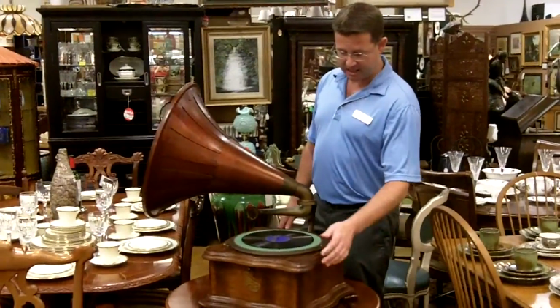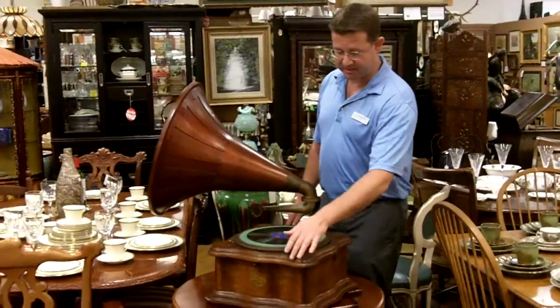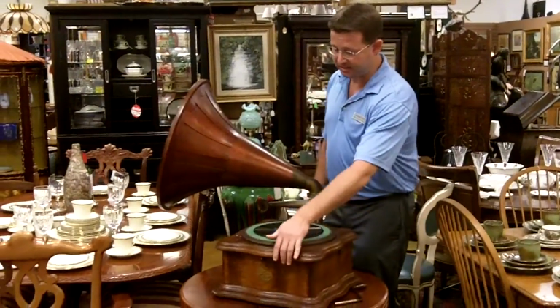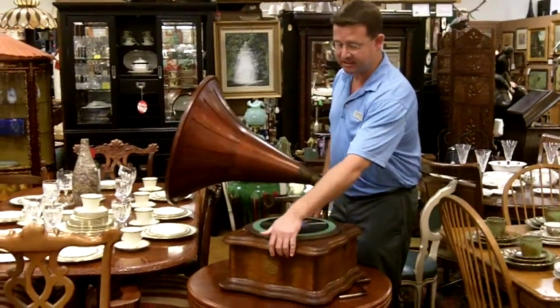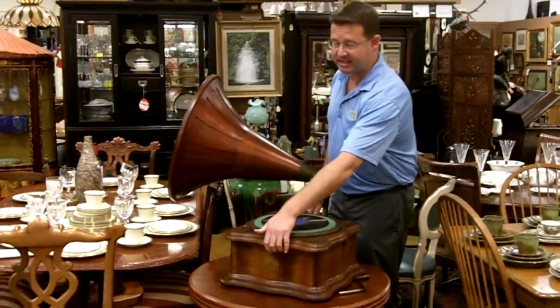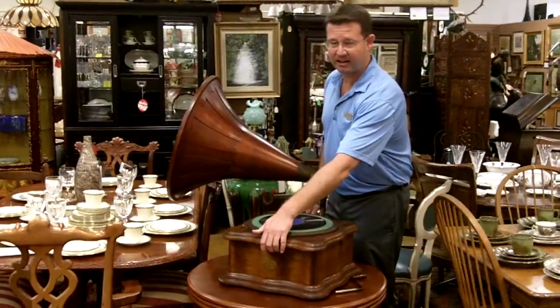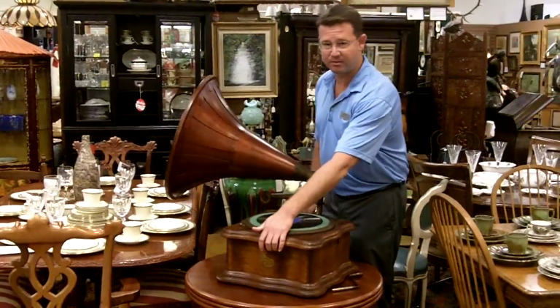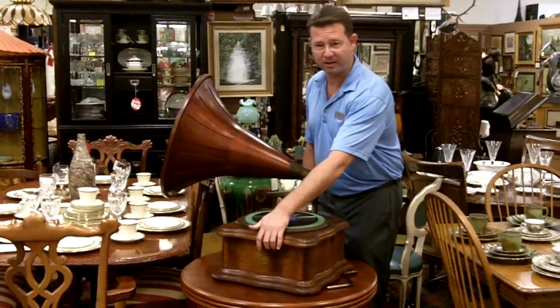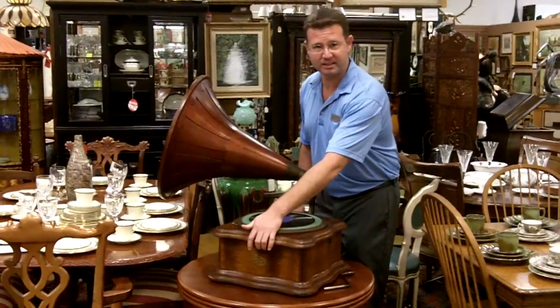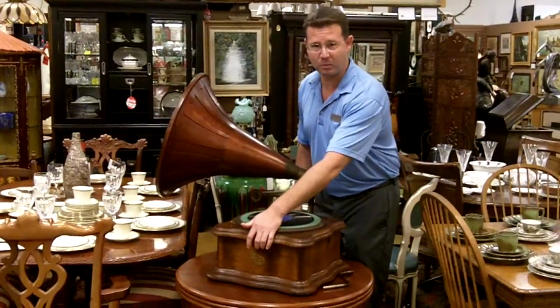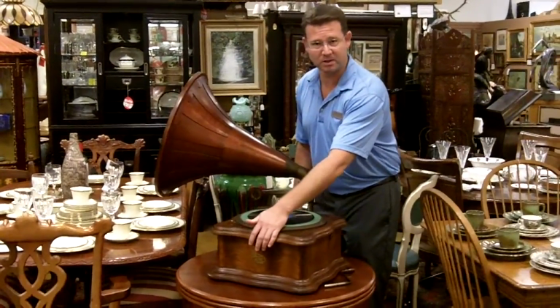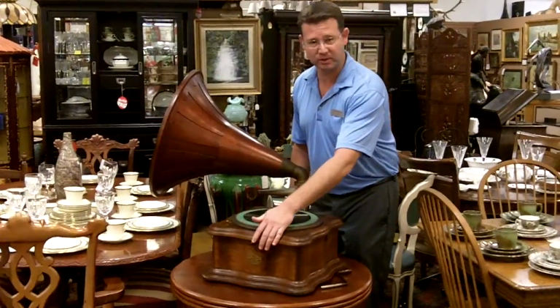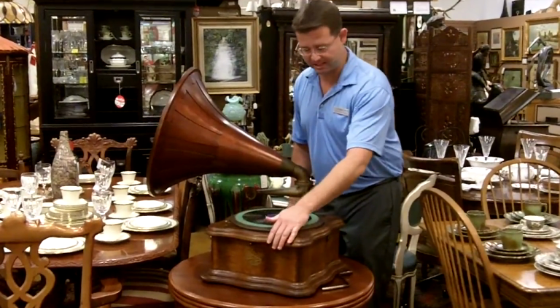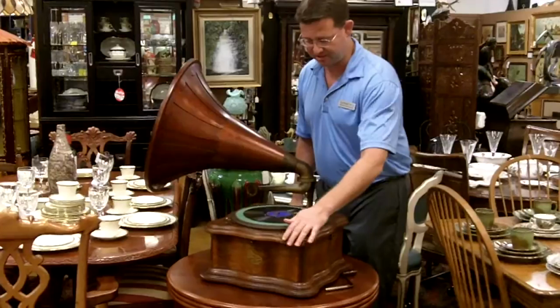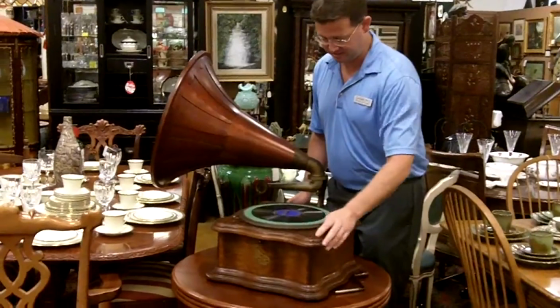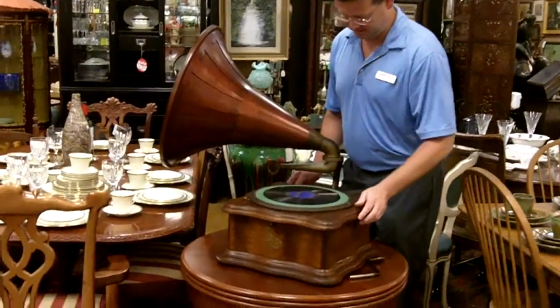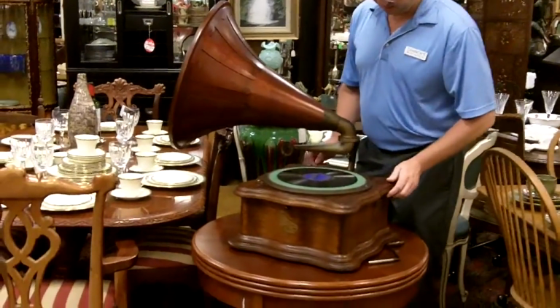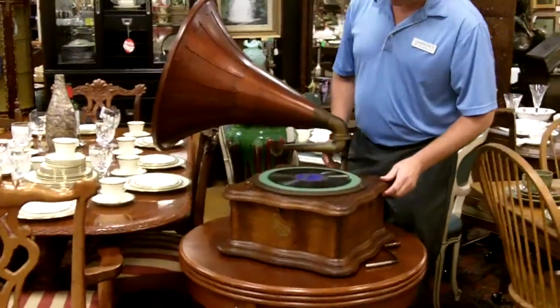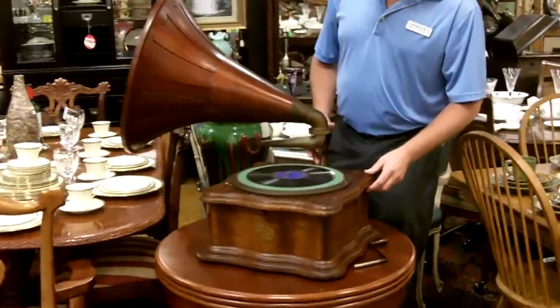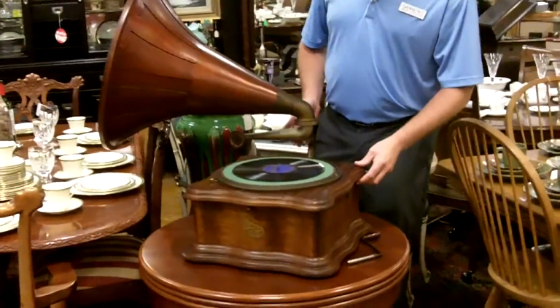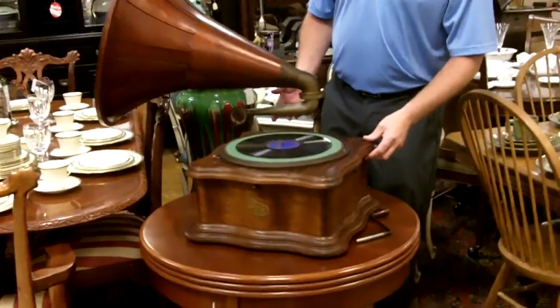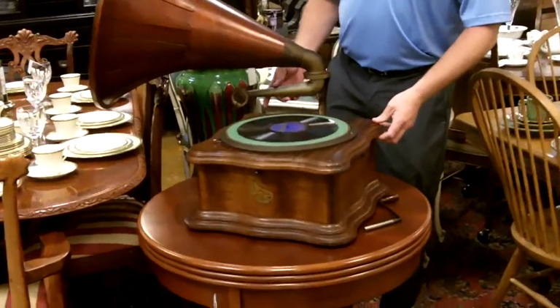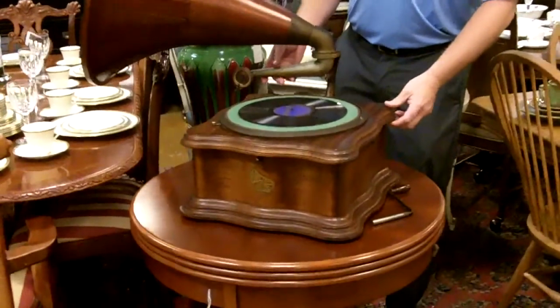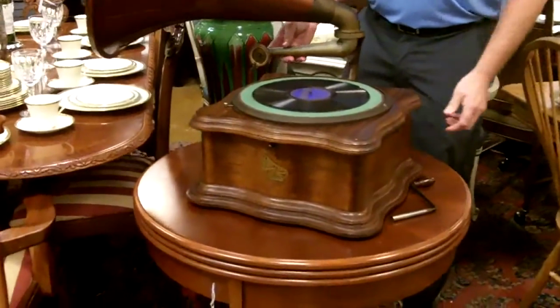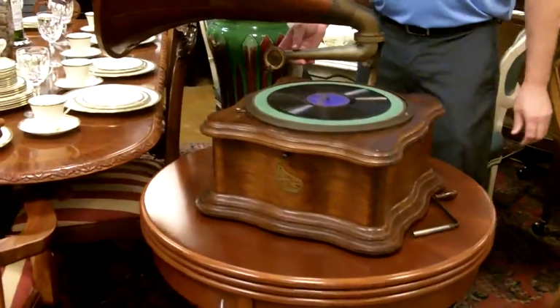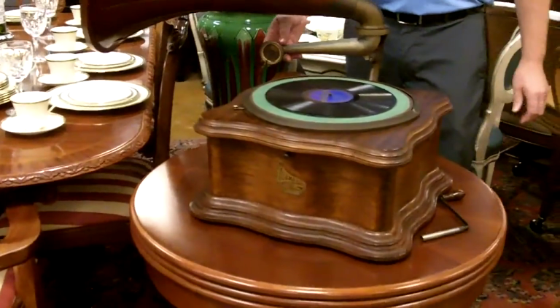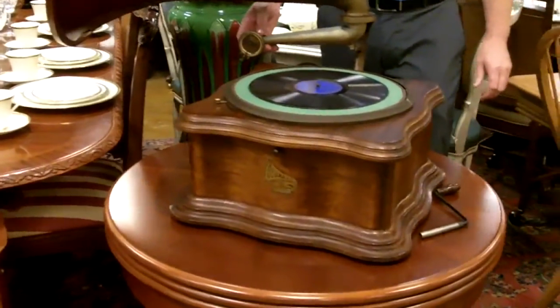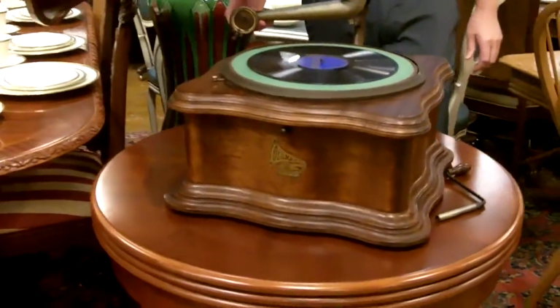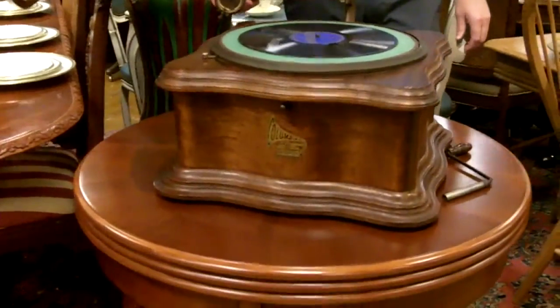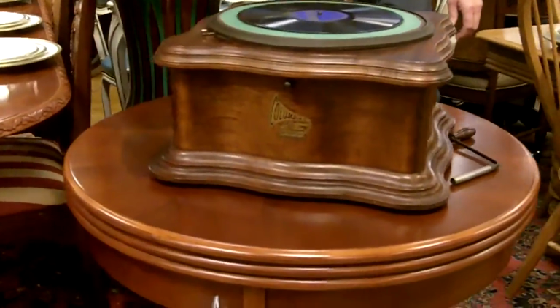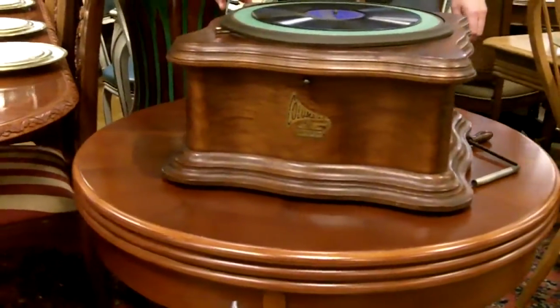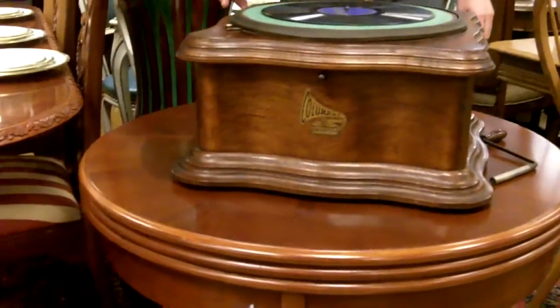The decal on the front is in wonderful condition. Just everything about this machine is really, really special.